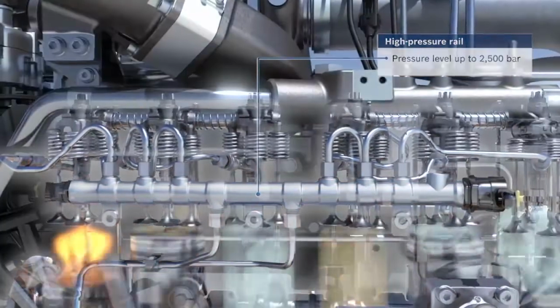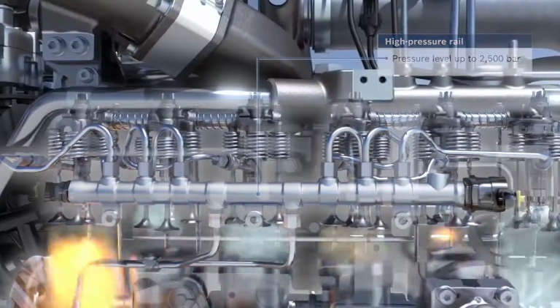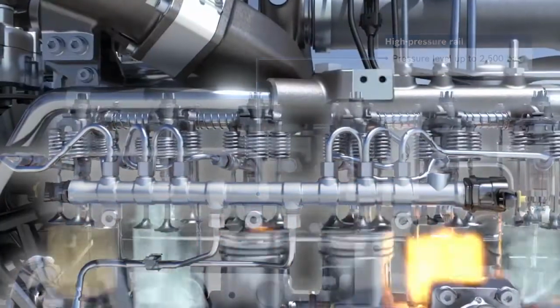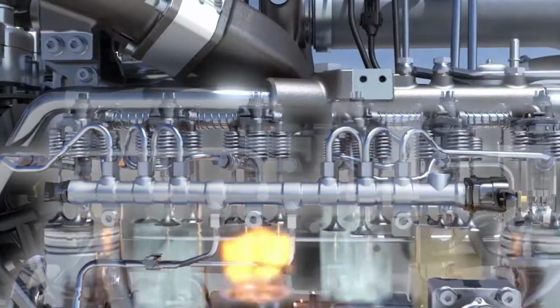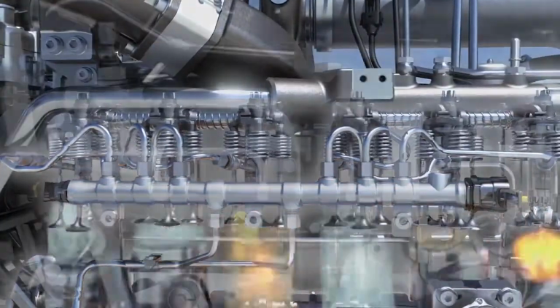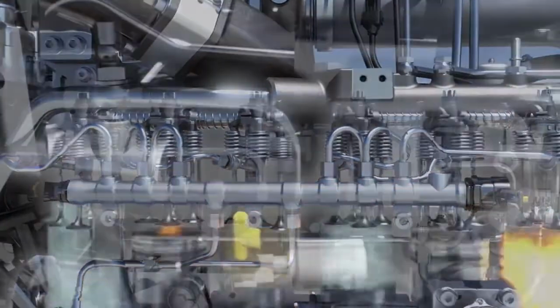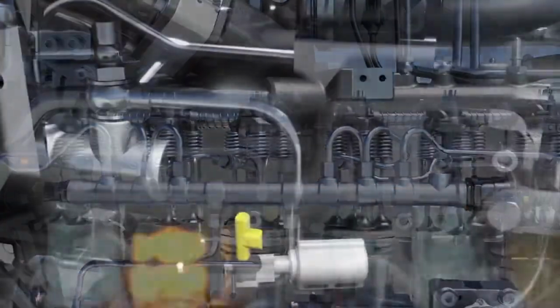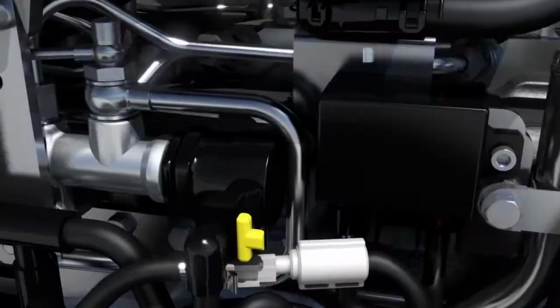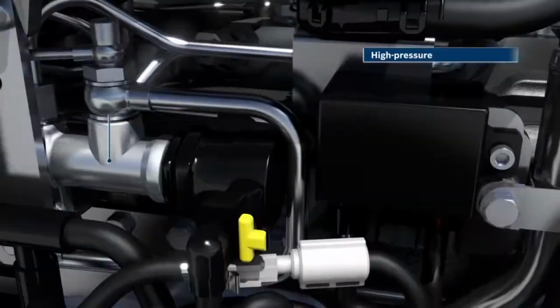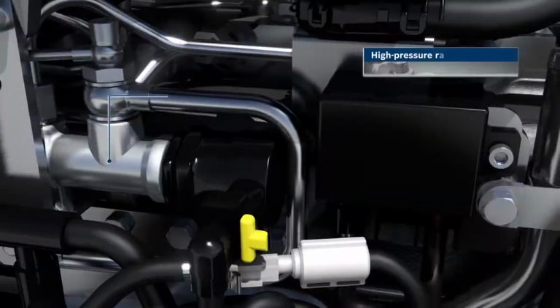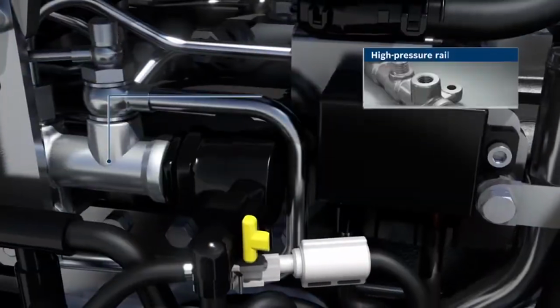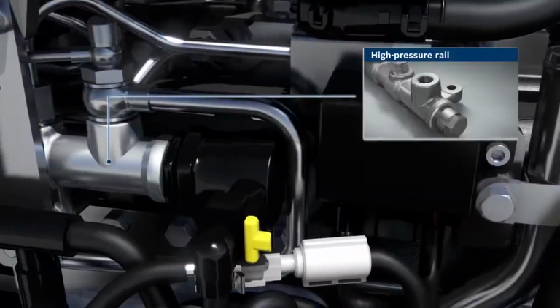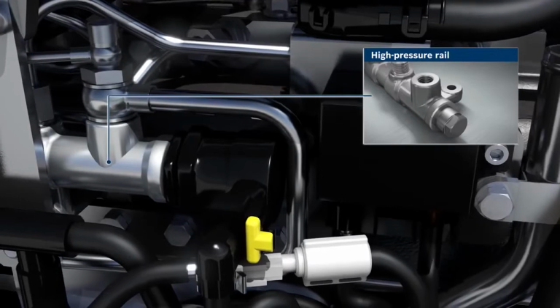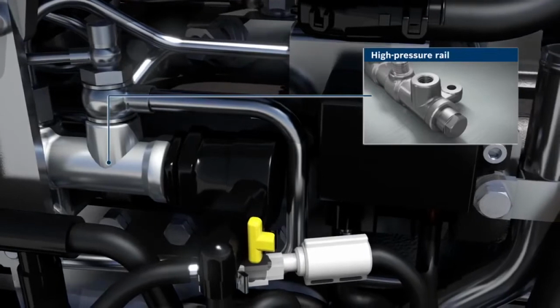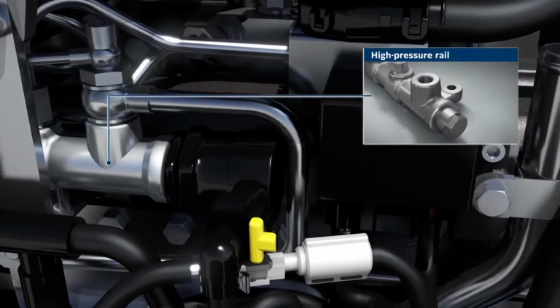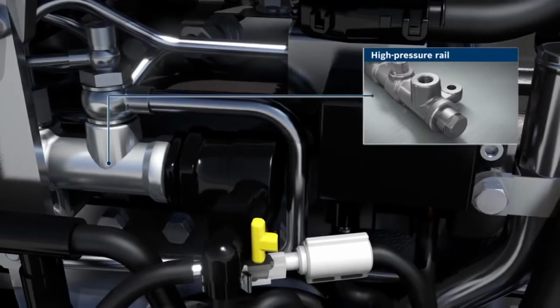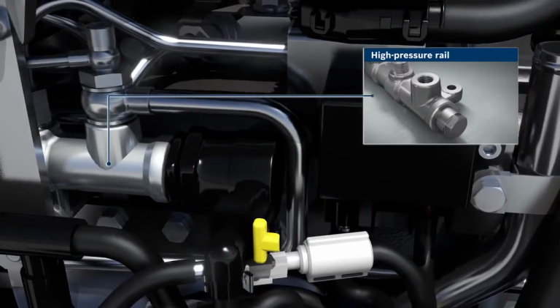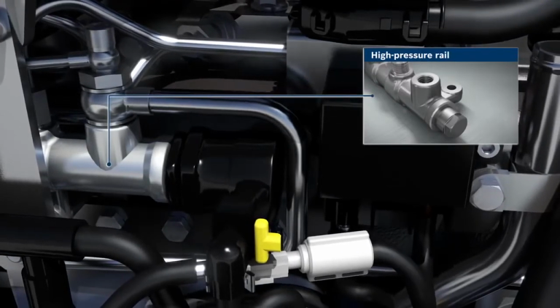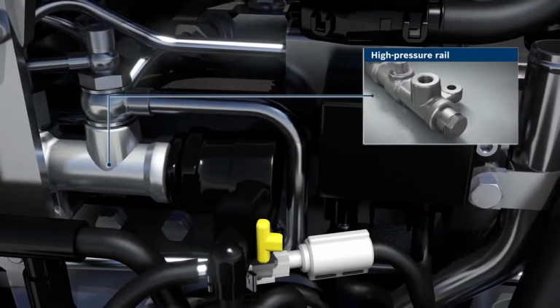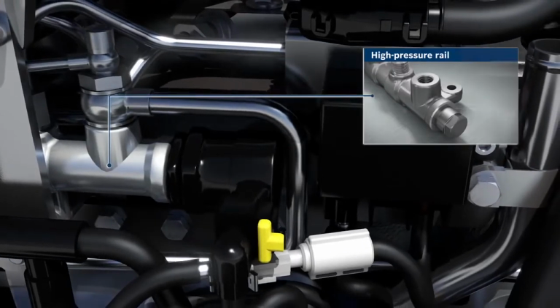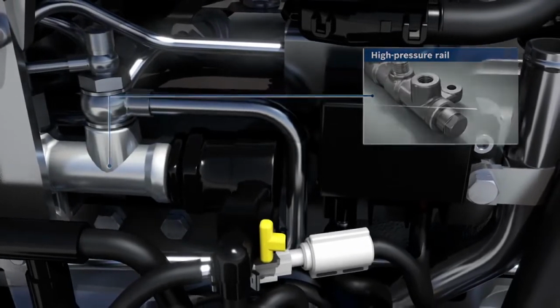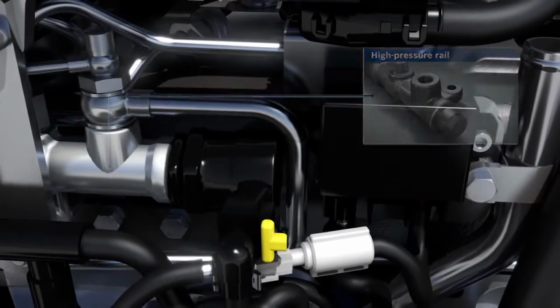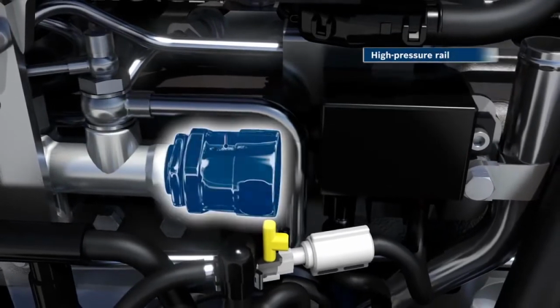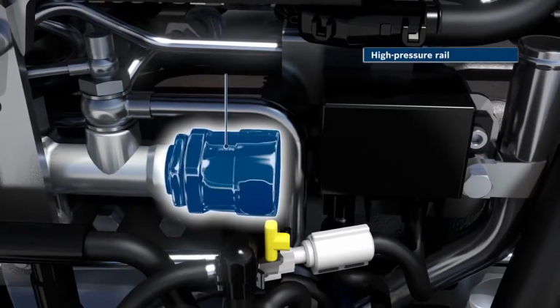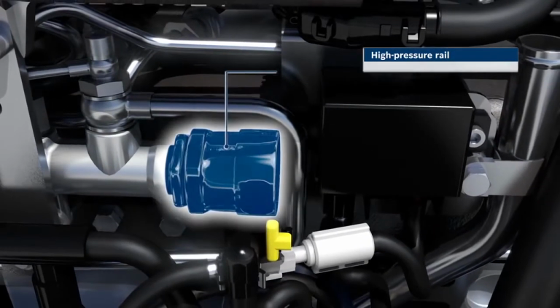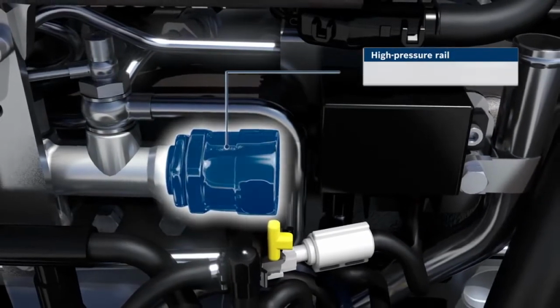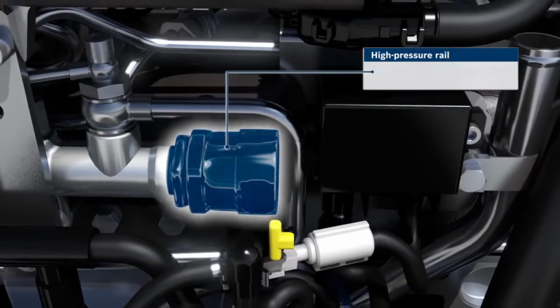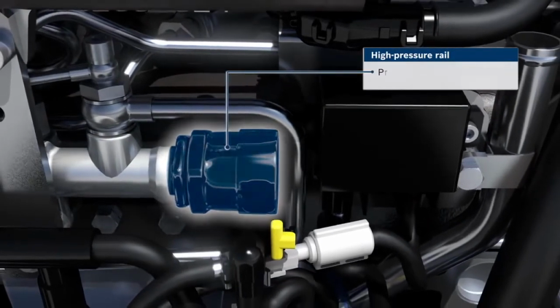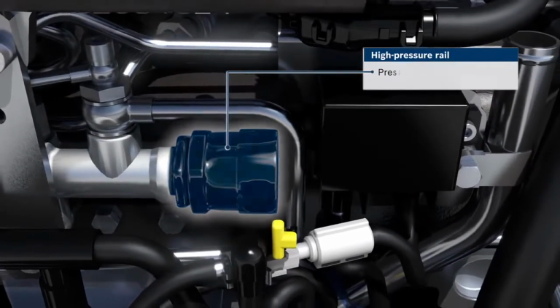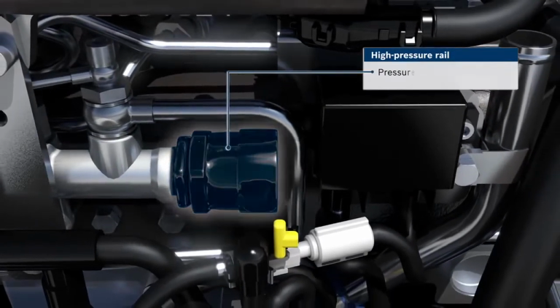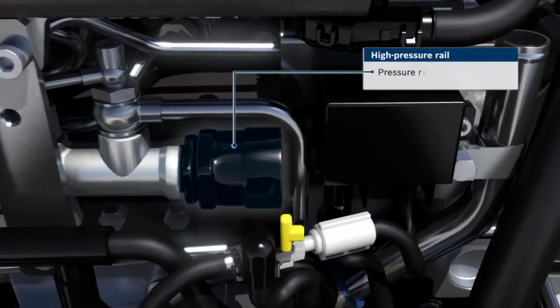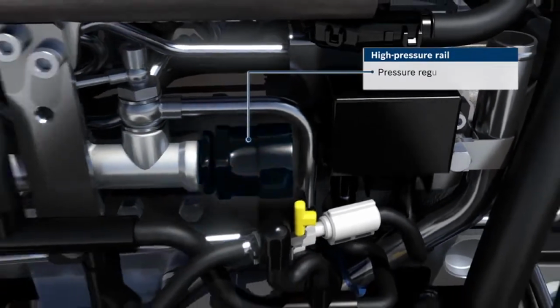In Limp Home mode, the pressure in the rail can be regulated via a pressure limiting or pressure control valve.